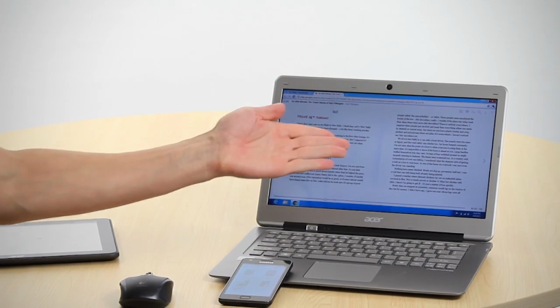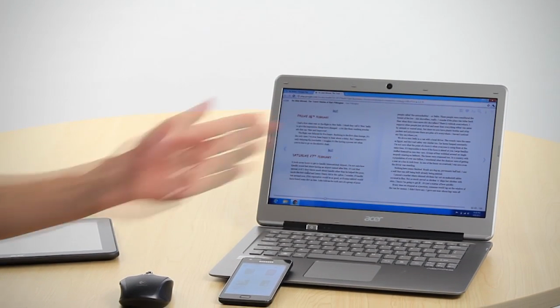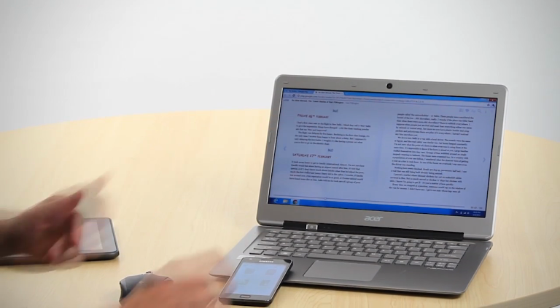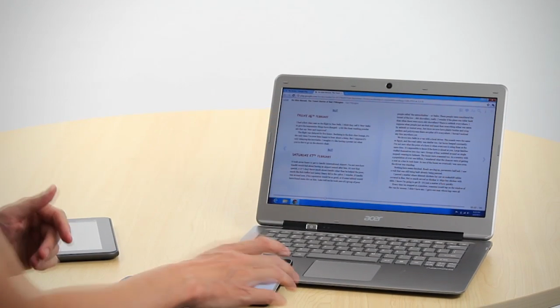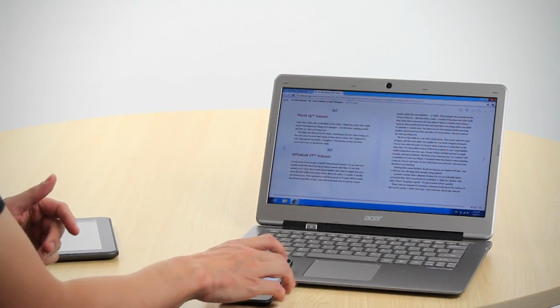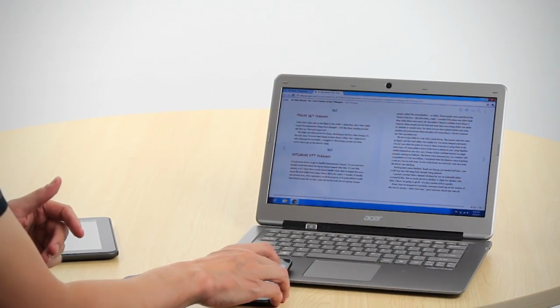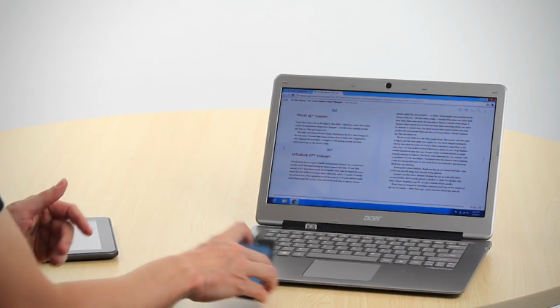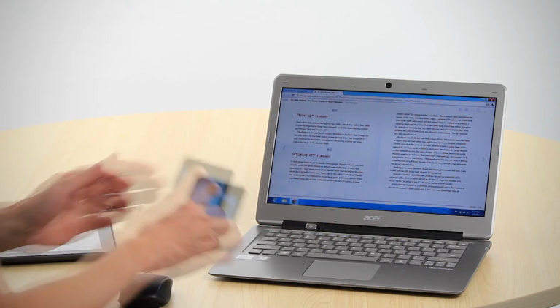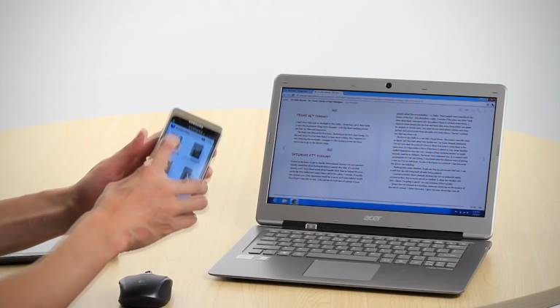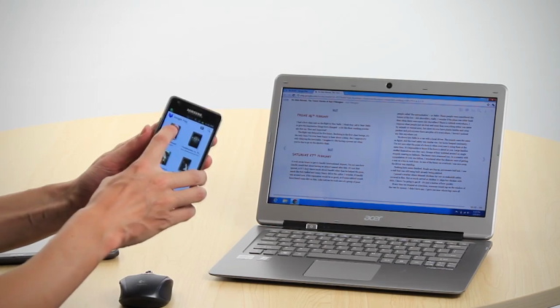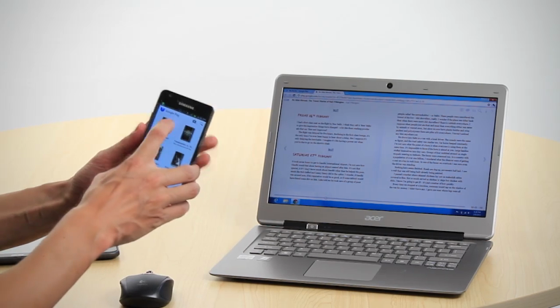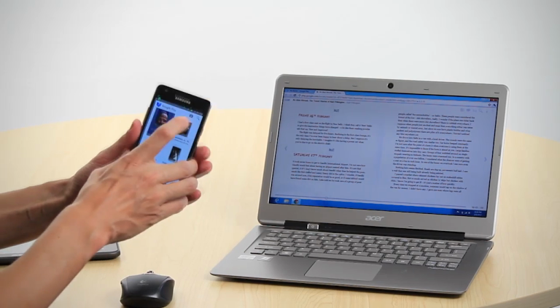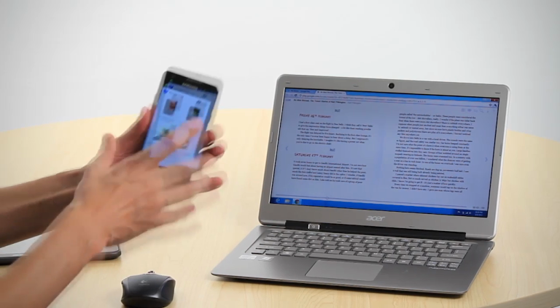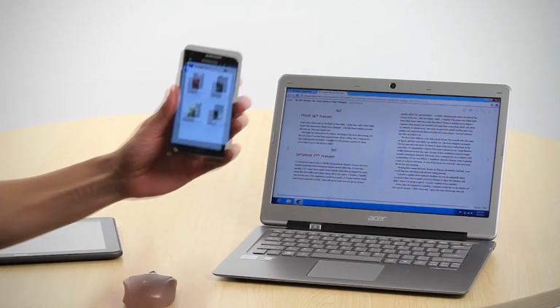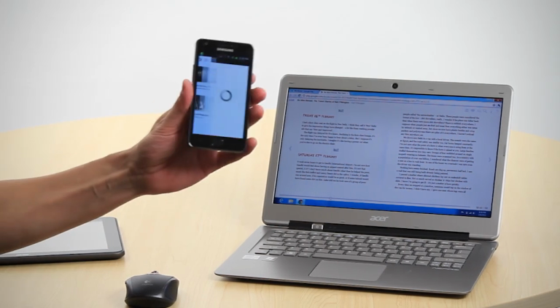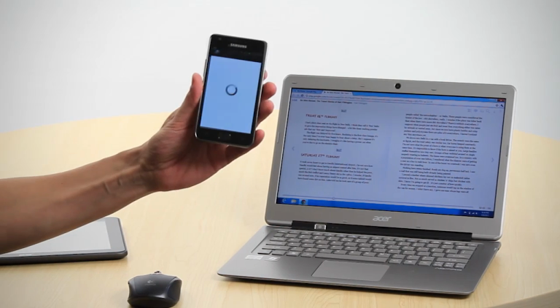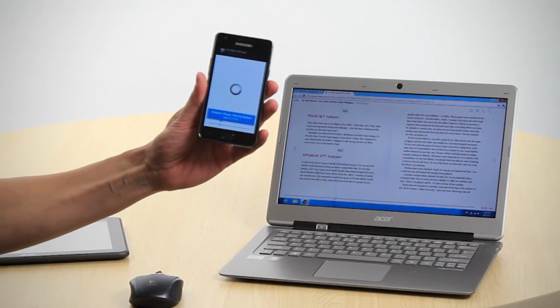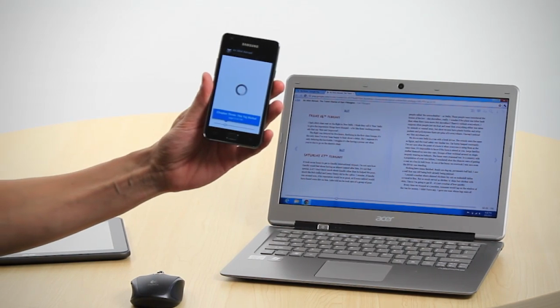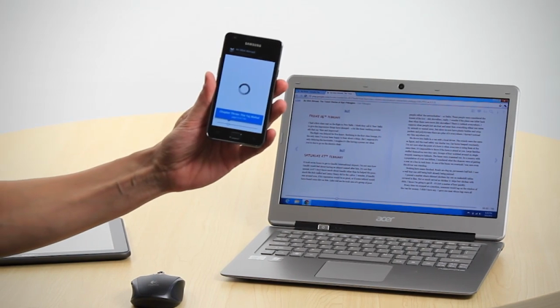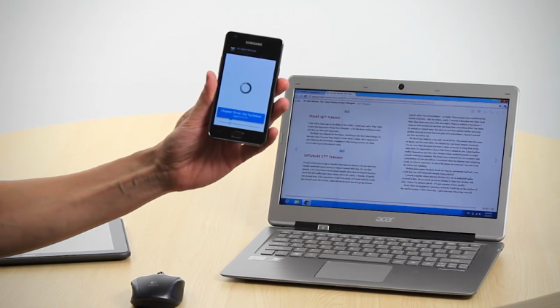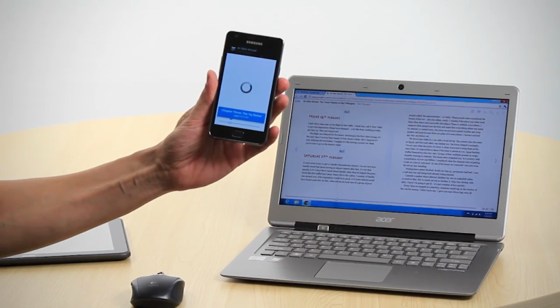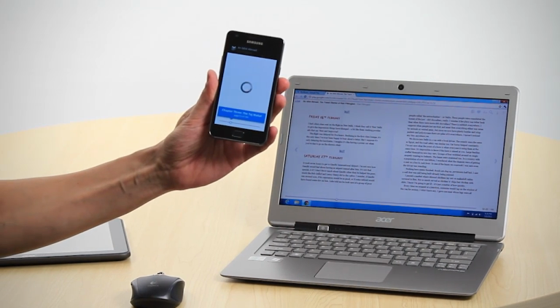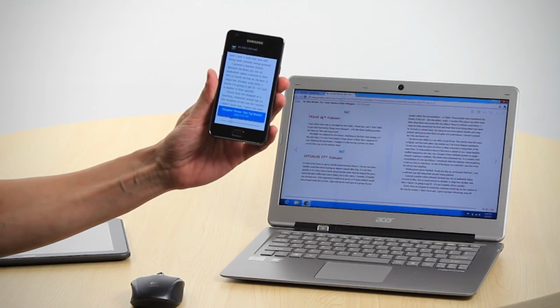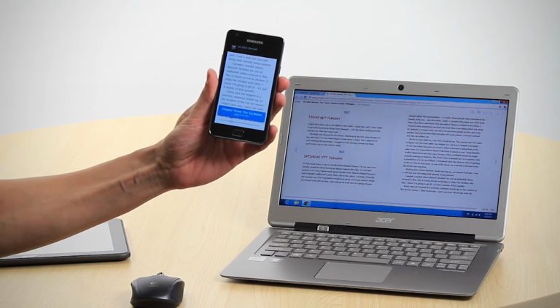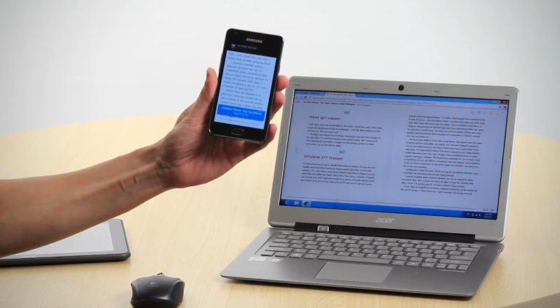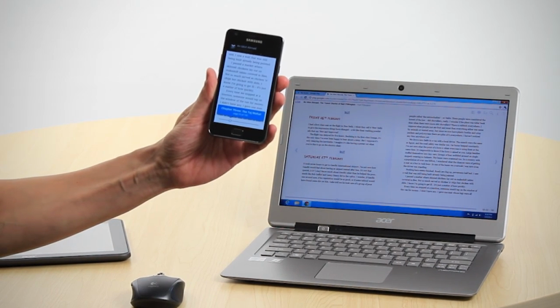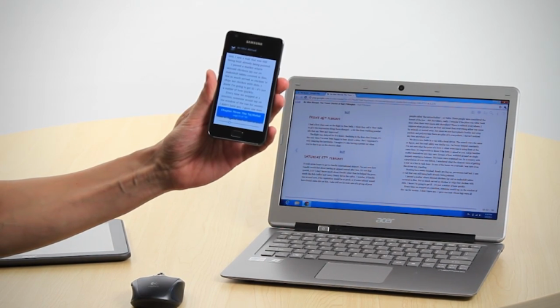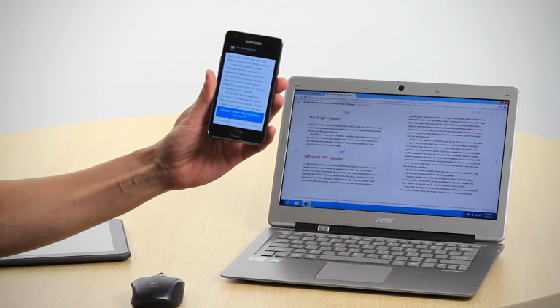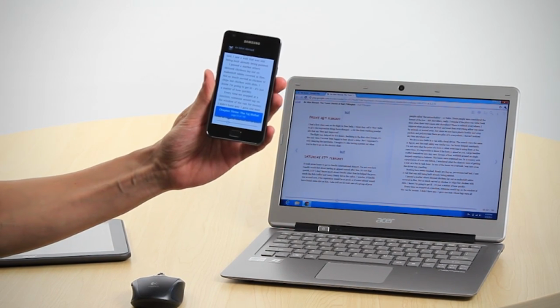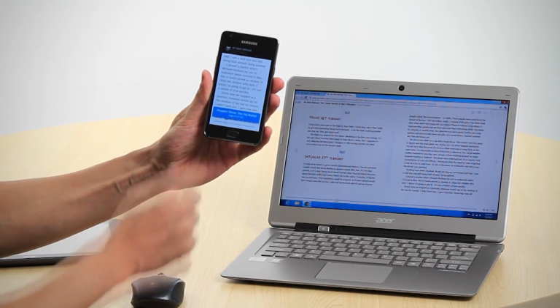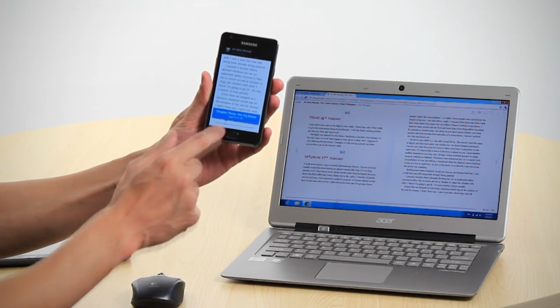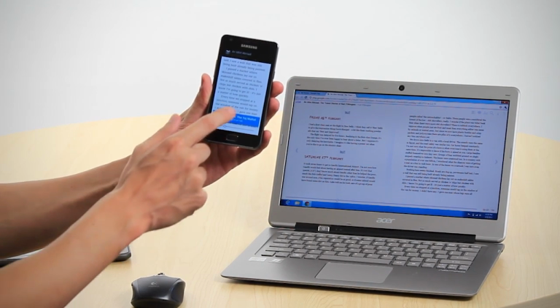So for example, here's a book I just bought — reading it on my tablet, now on the web, and now off my phone.